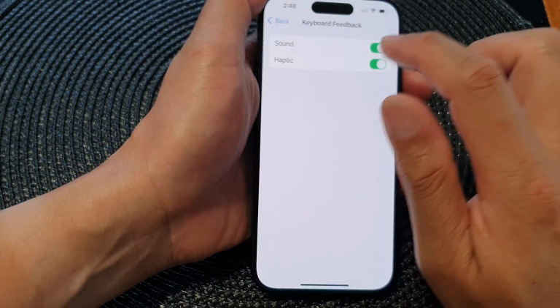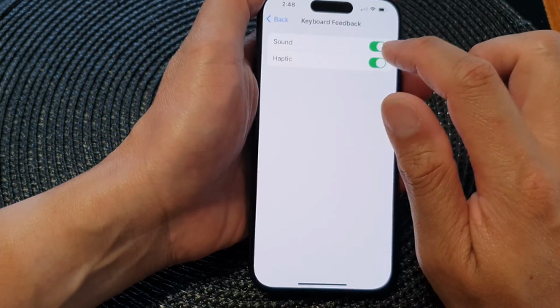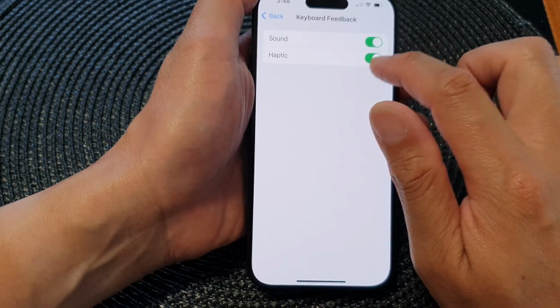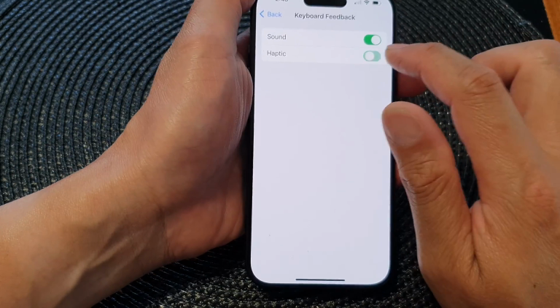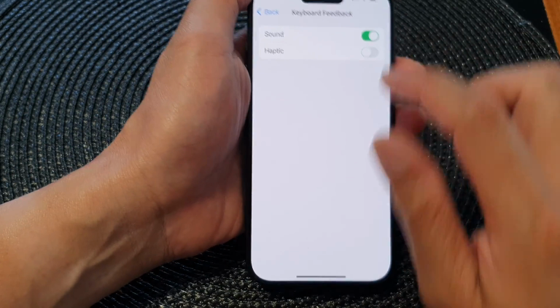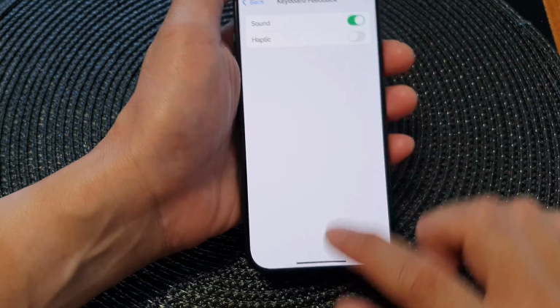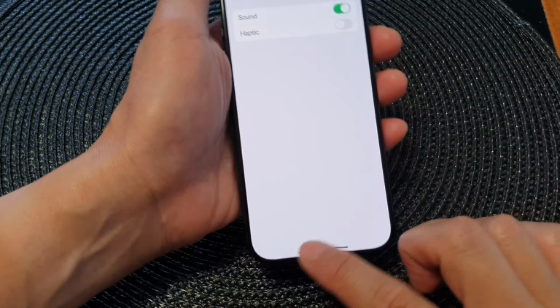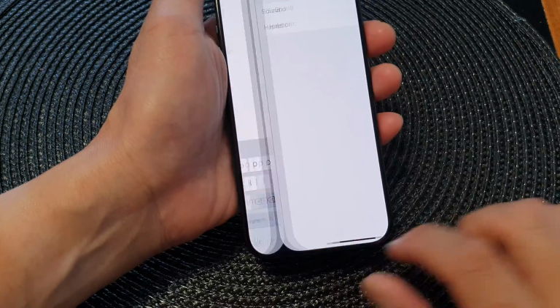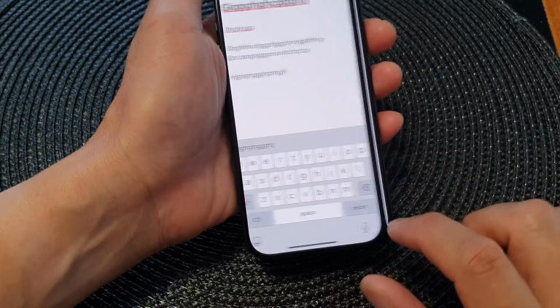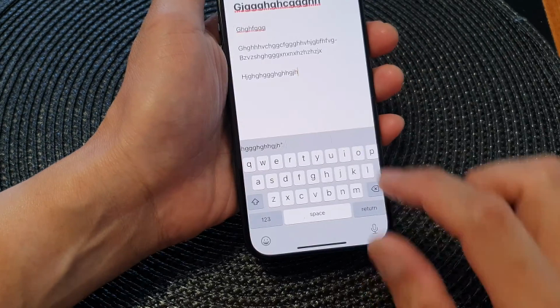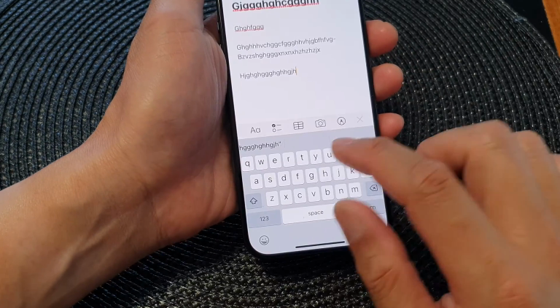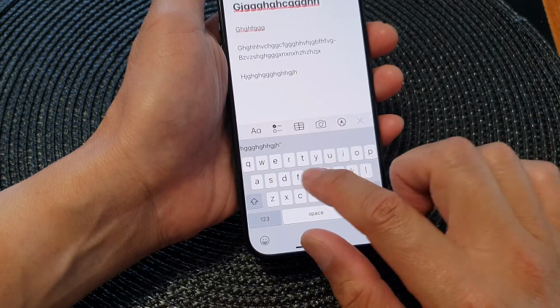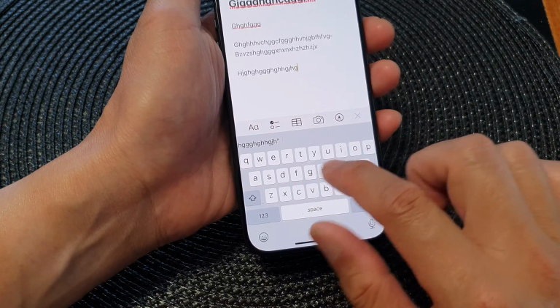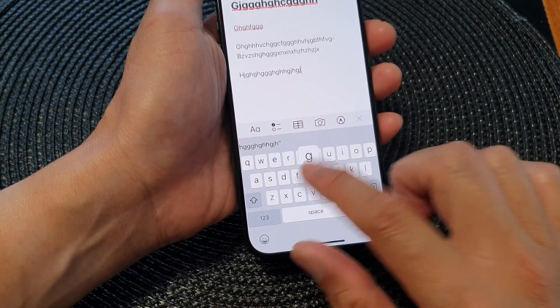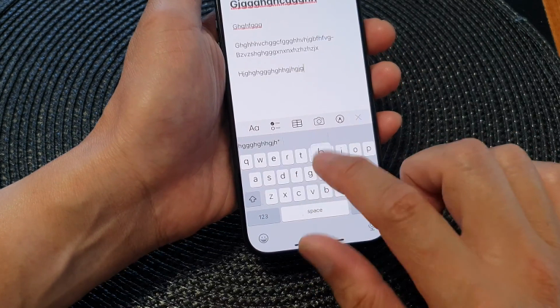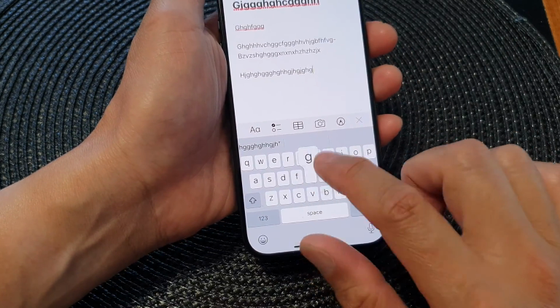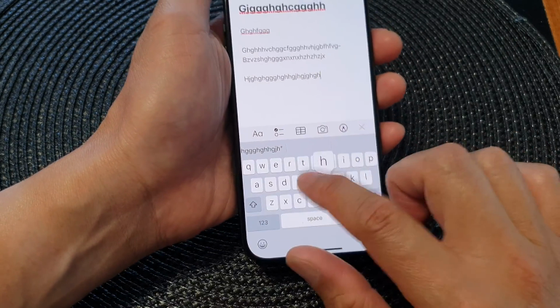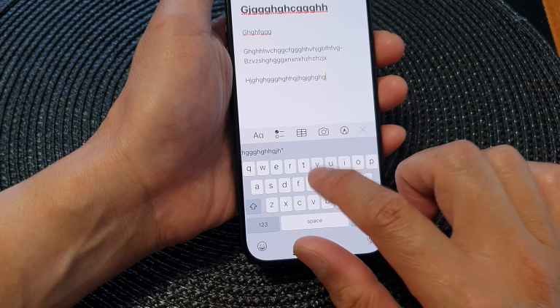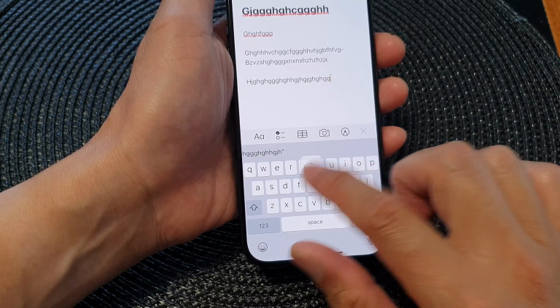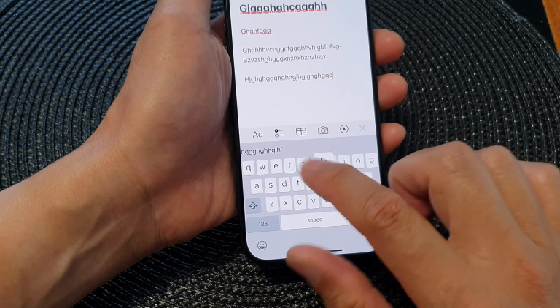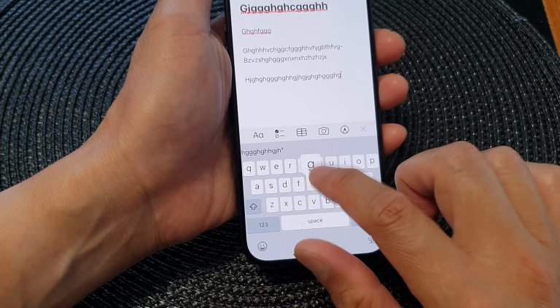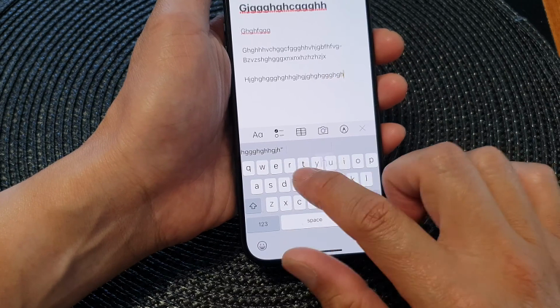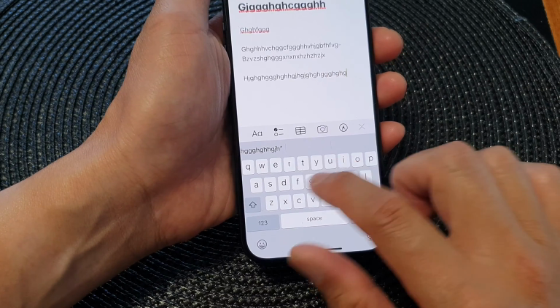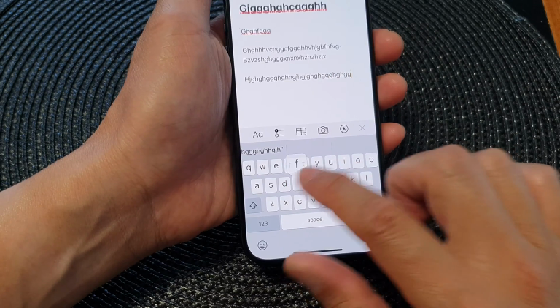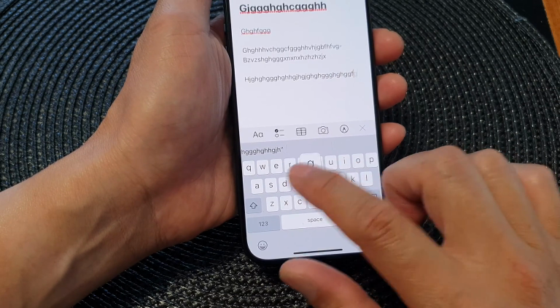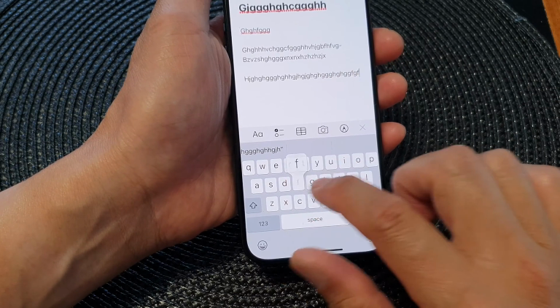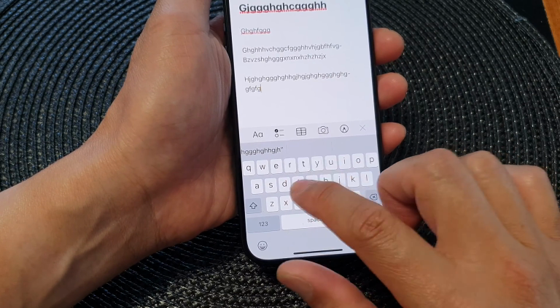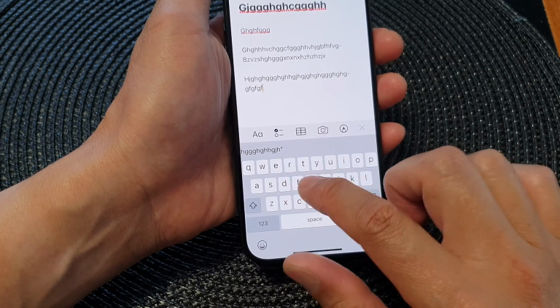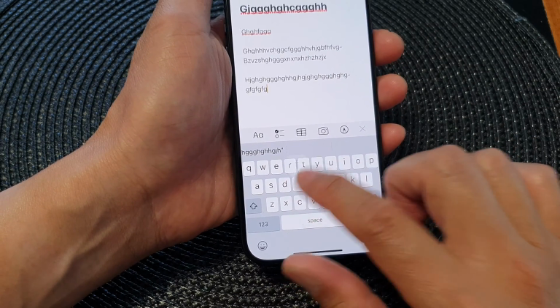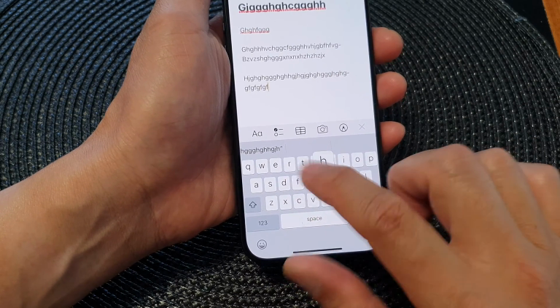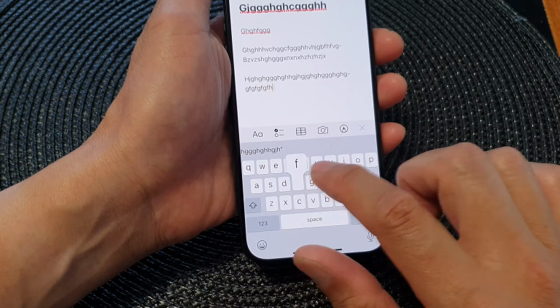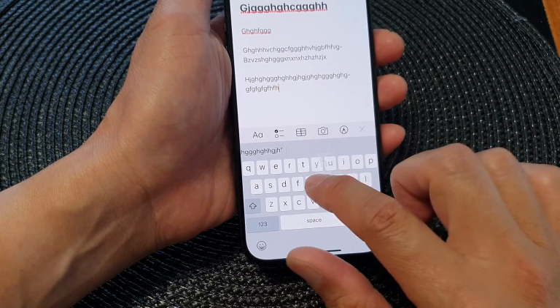If you switch it off, you will find that there will be no vibration when you are typing on the keyboard.